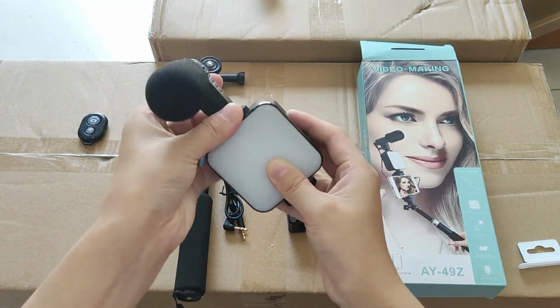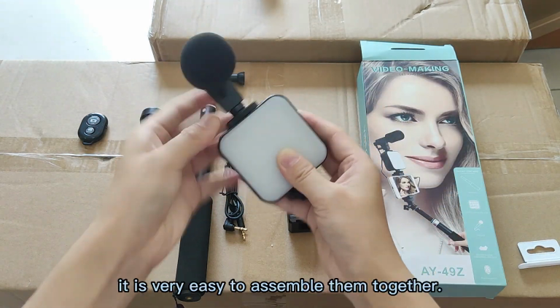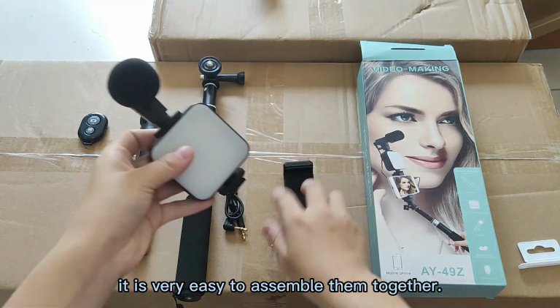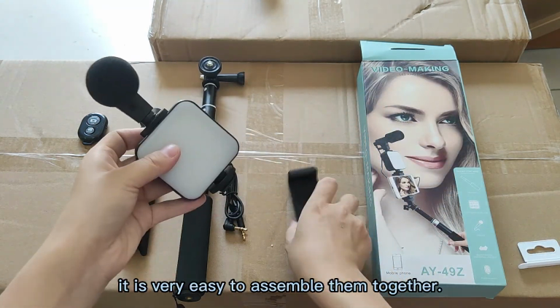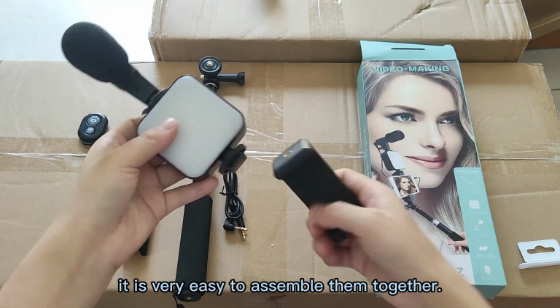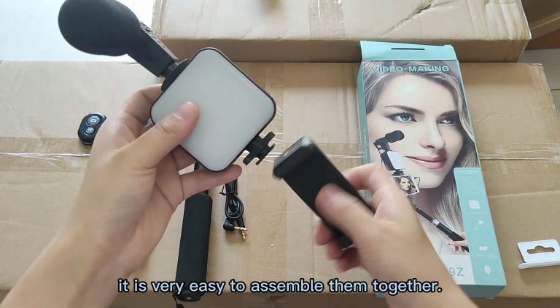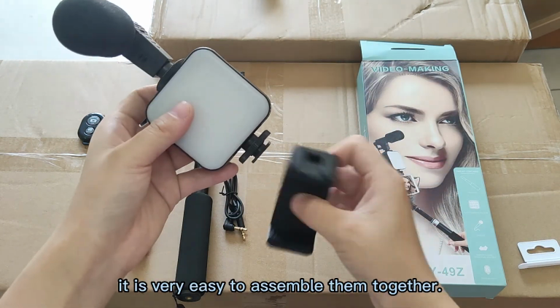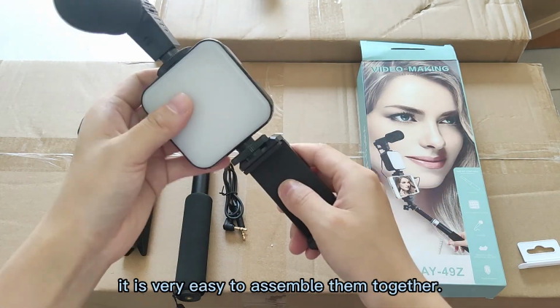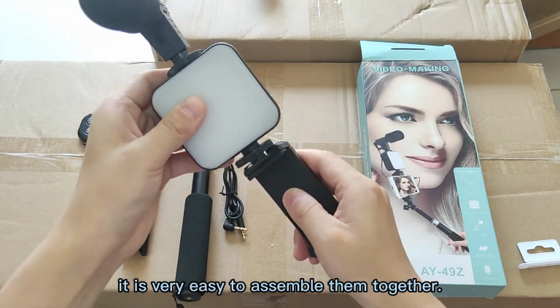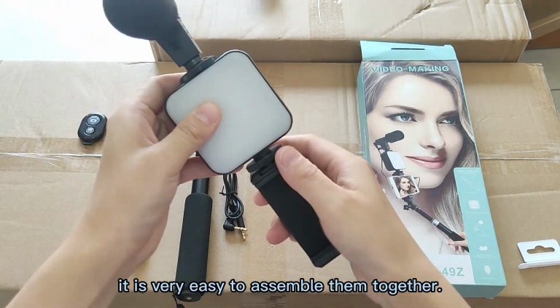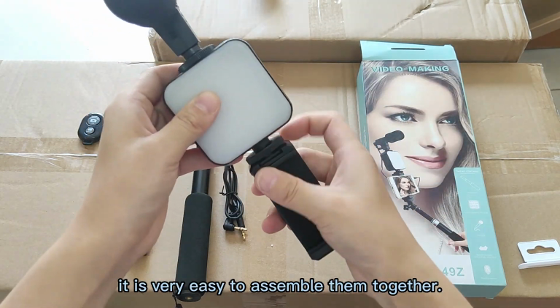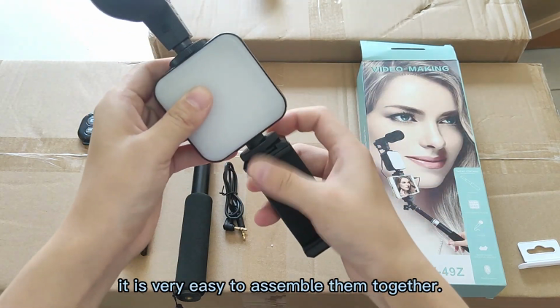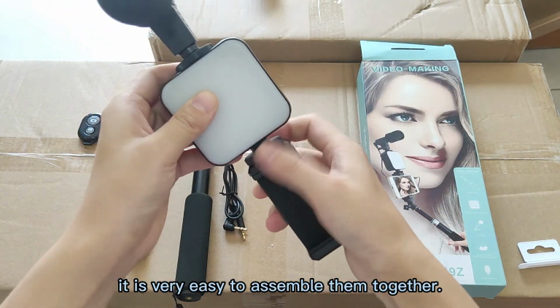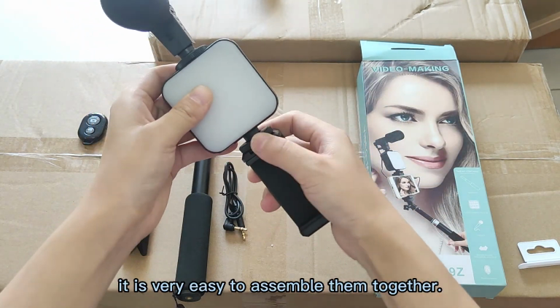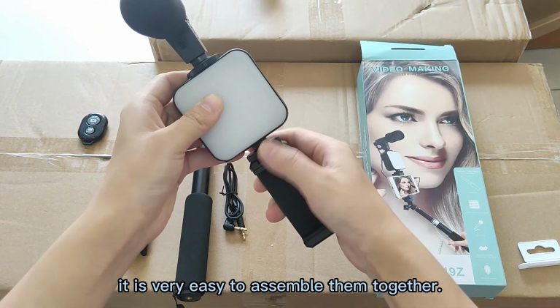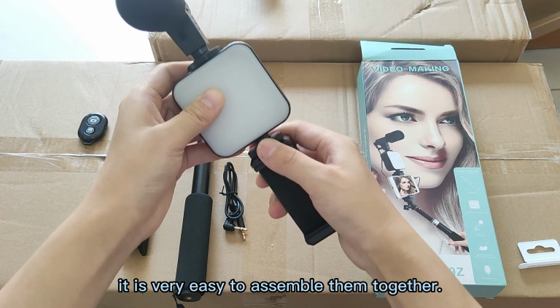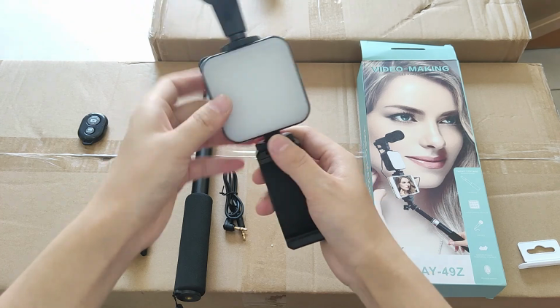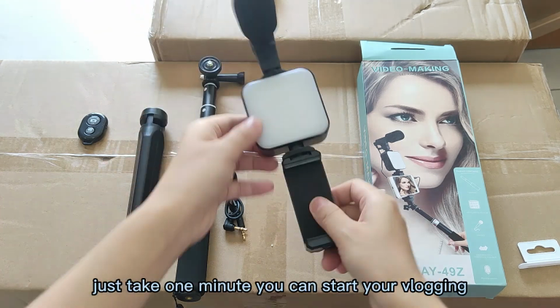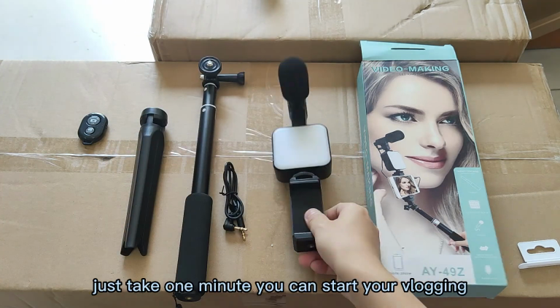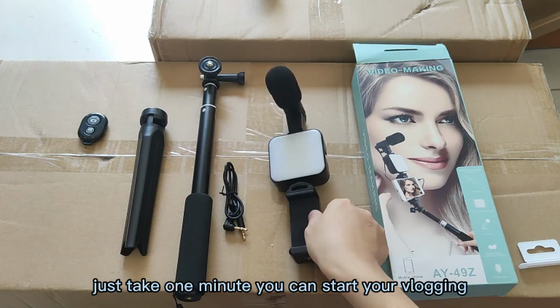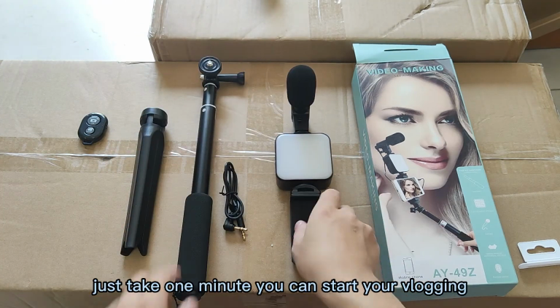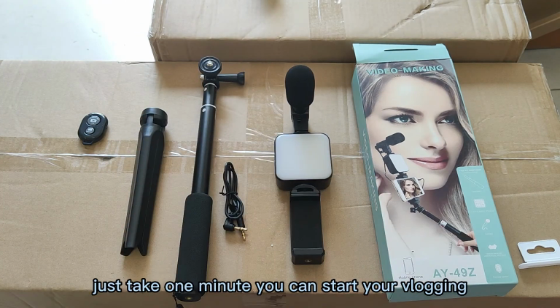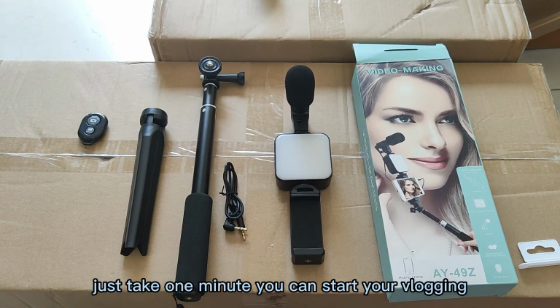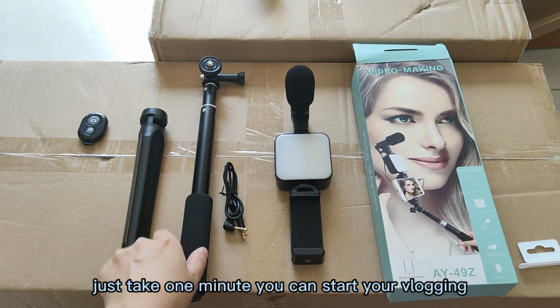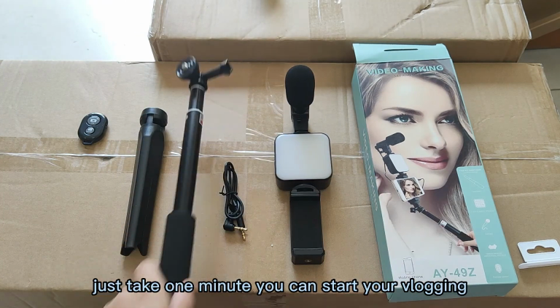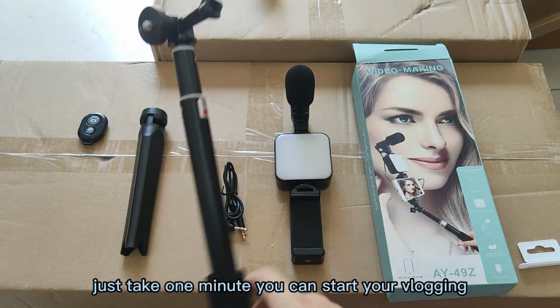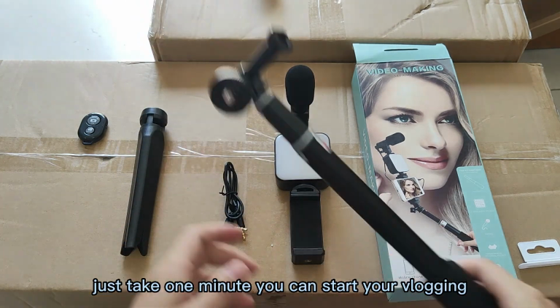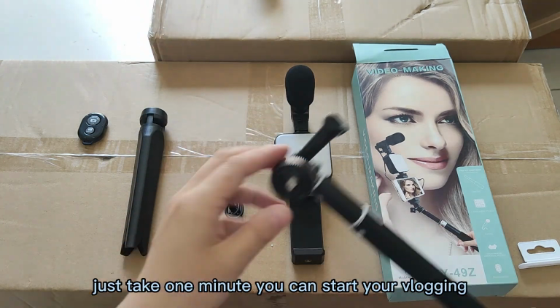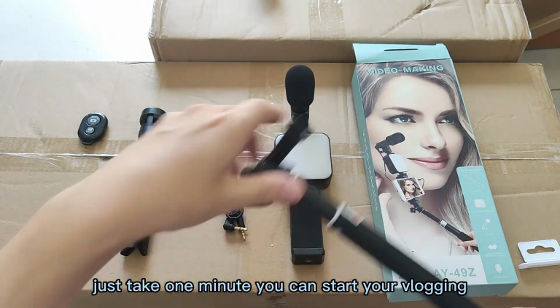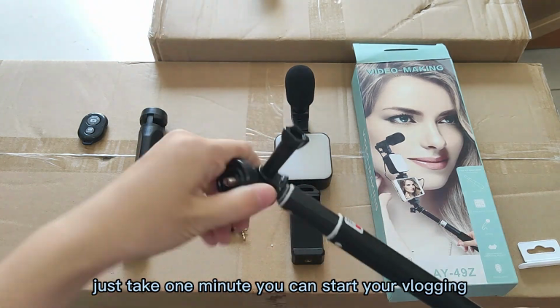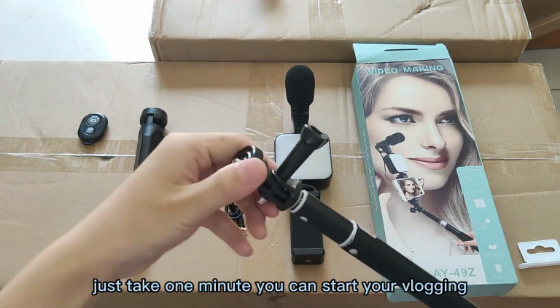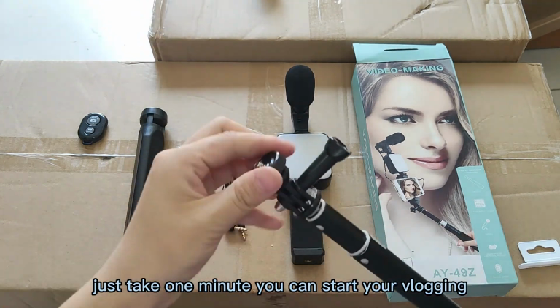It is very easy to assemble them together. Just take 1 minute and you can start your vlogging.